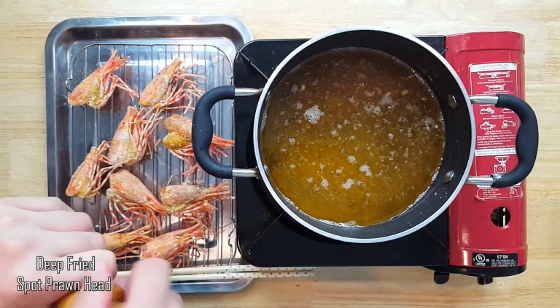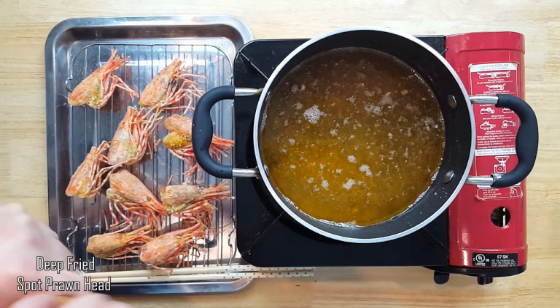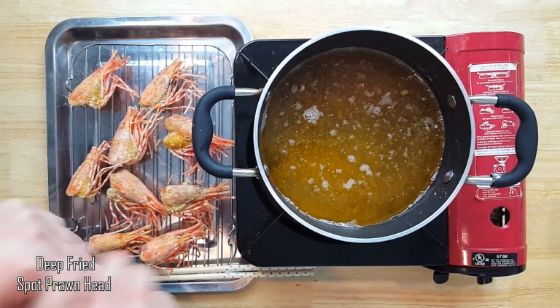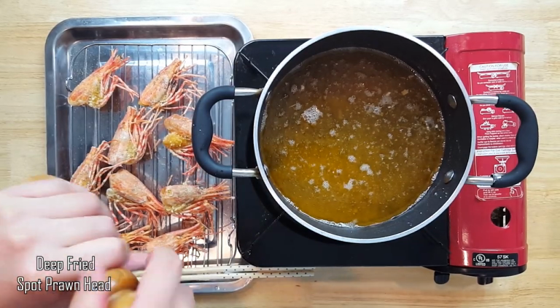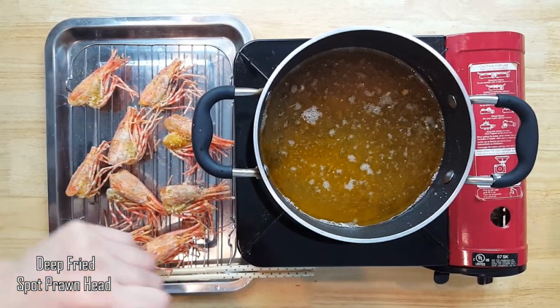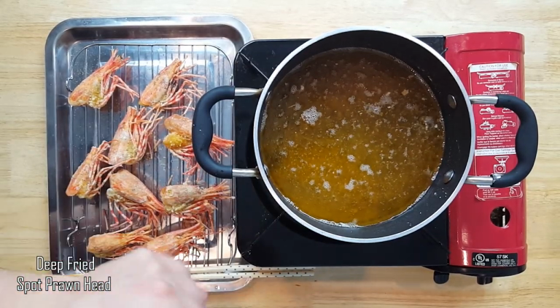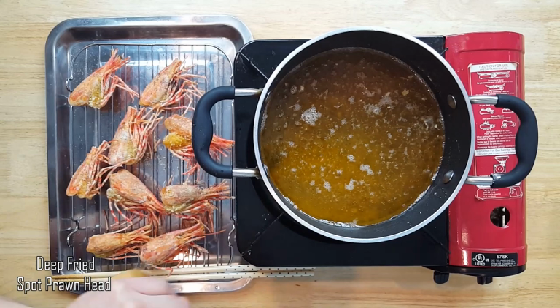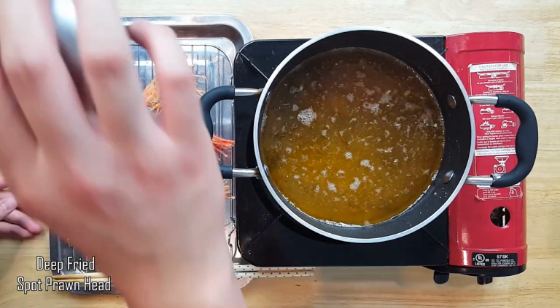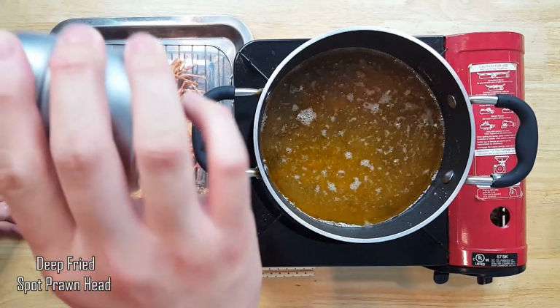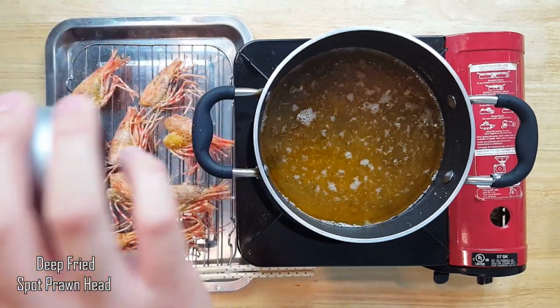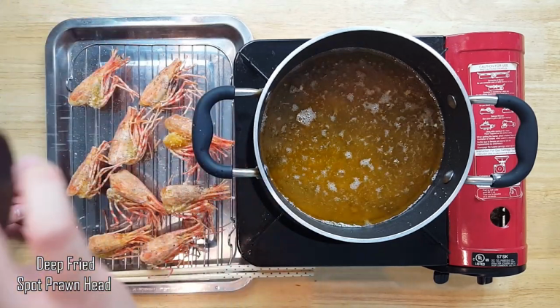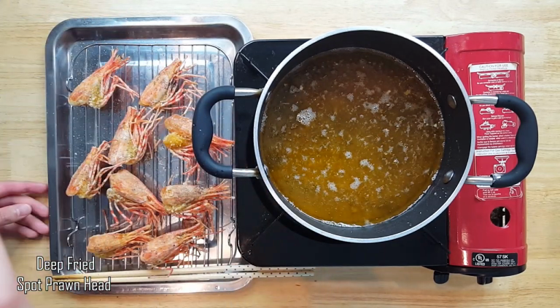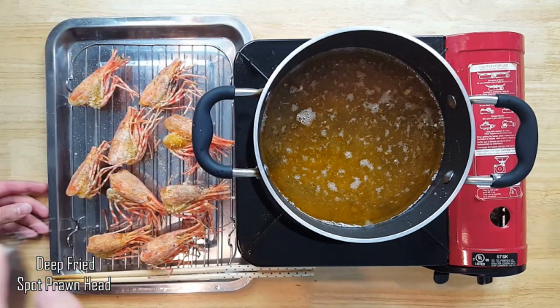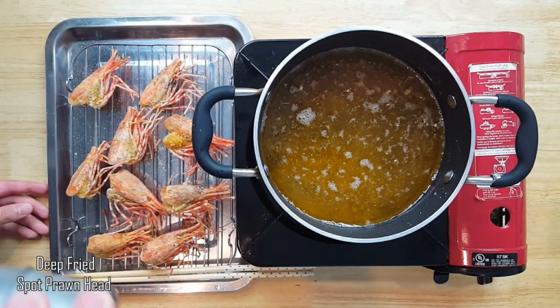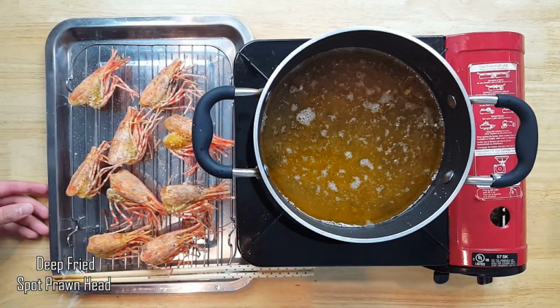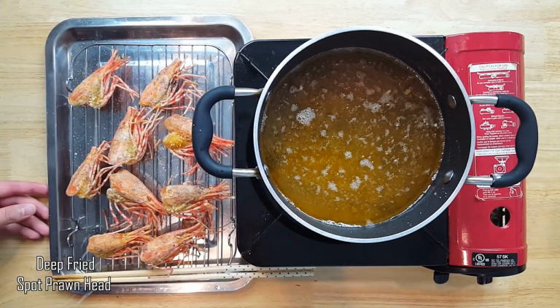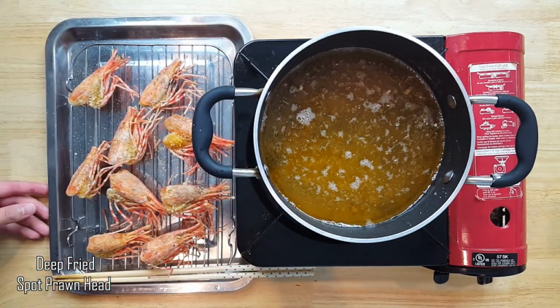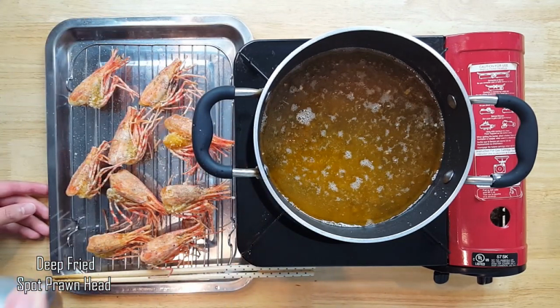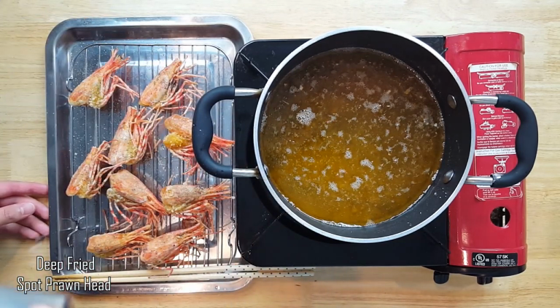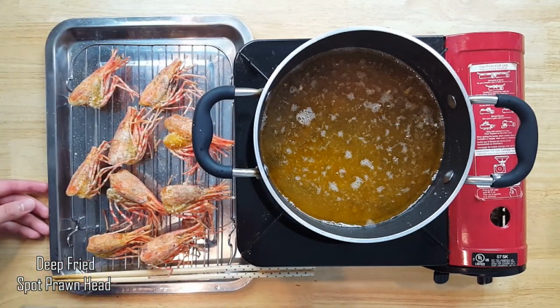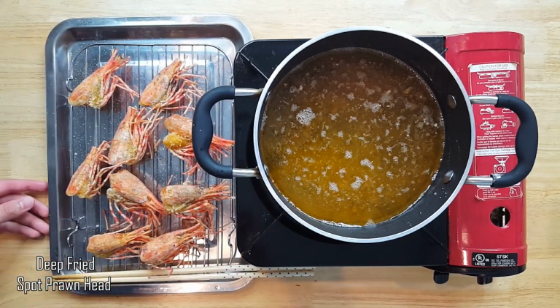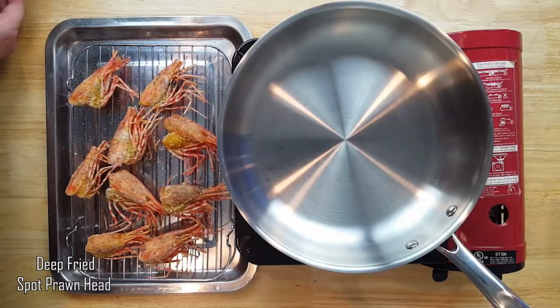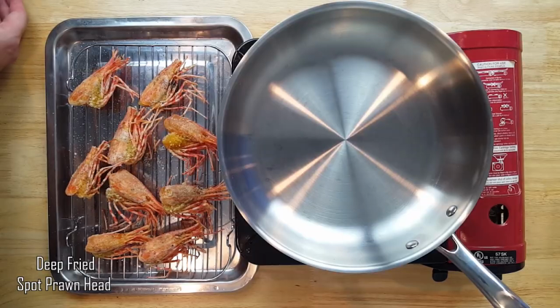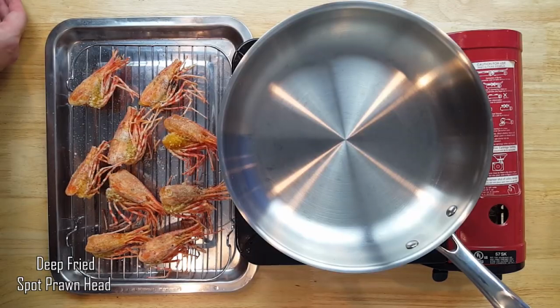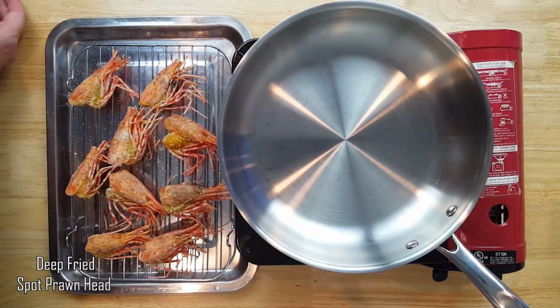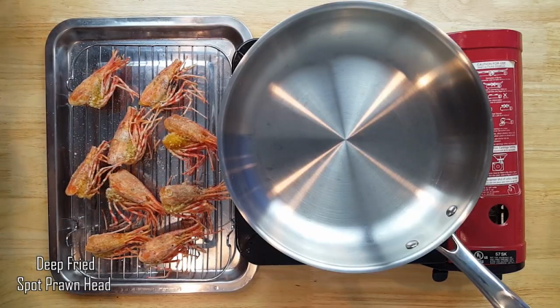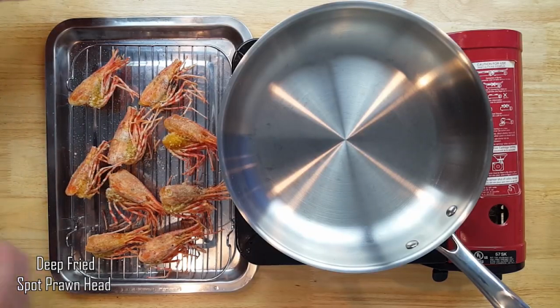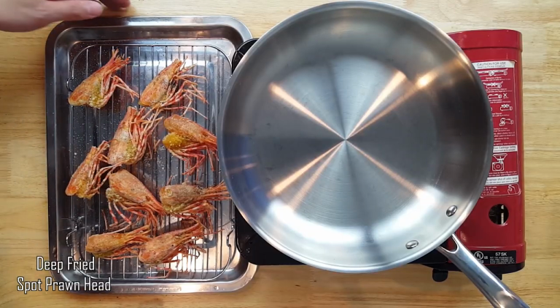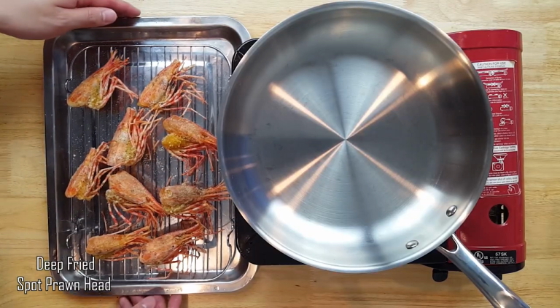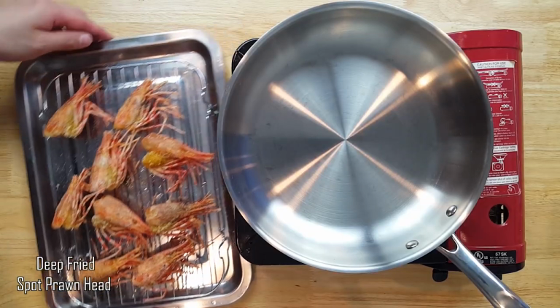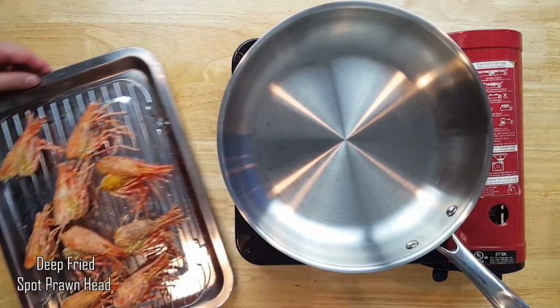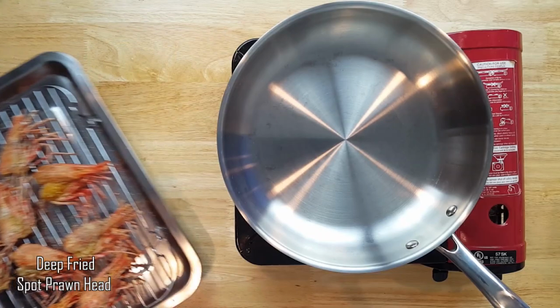Lightly season it with some salt and pepper, resisting the urge to eat it right away because you do not want to eat pain for dinner.